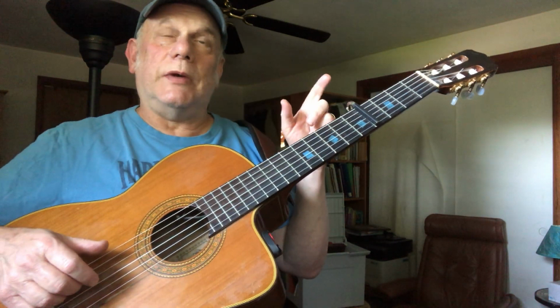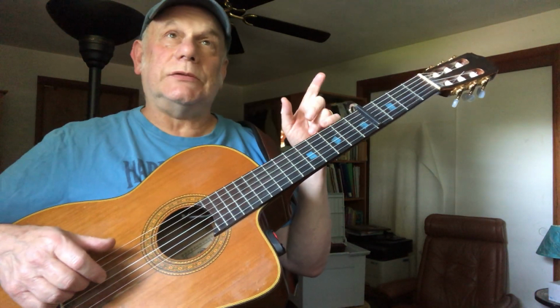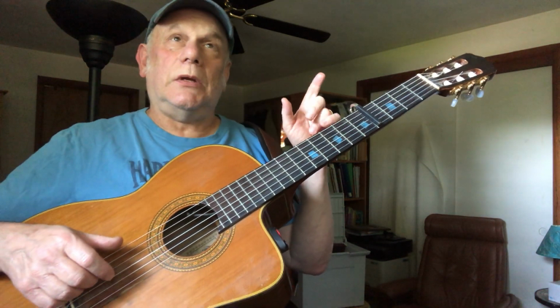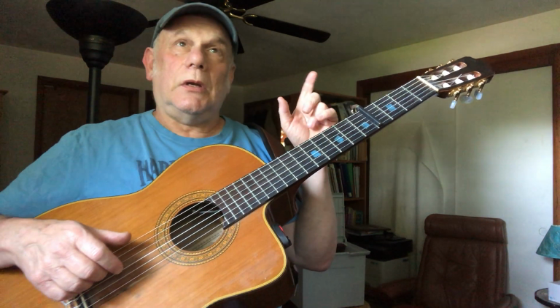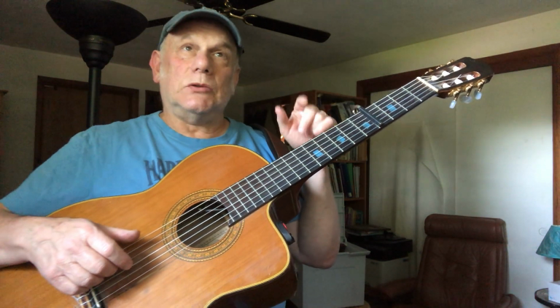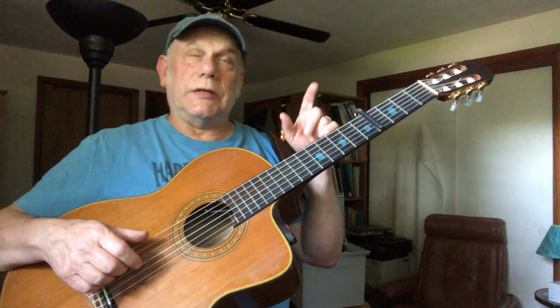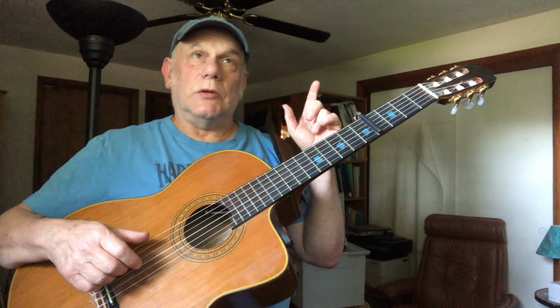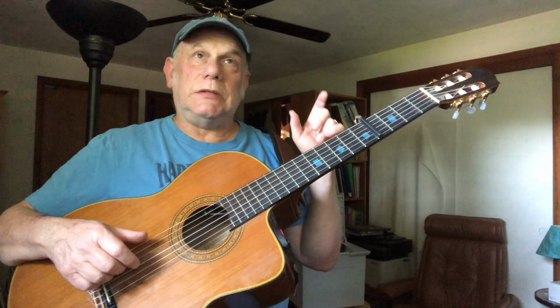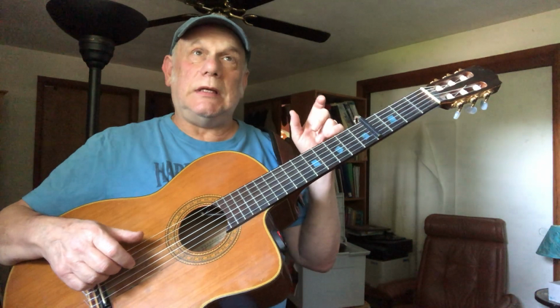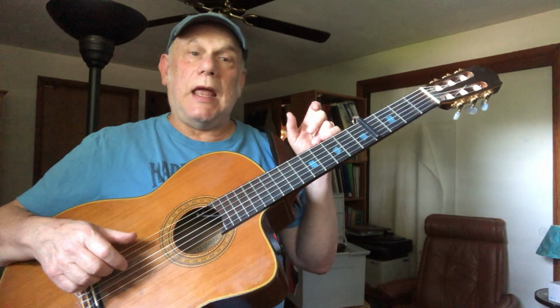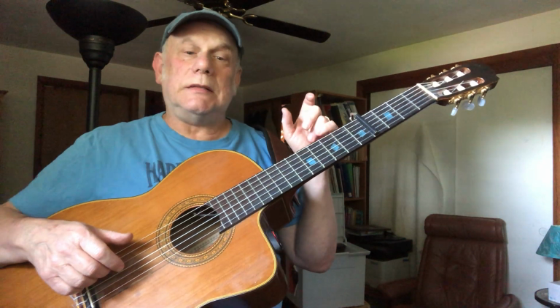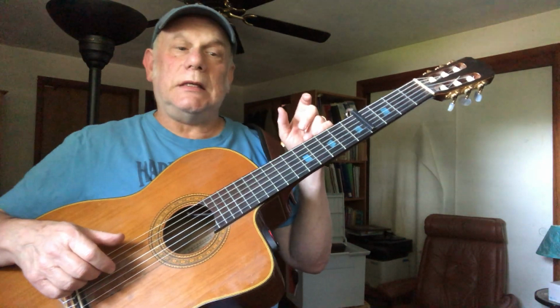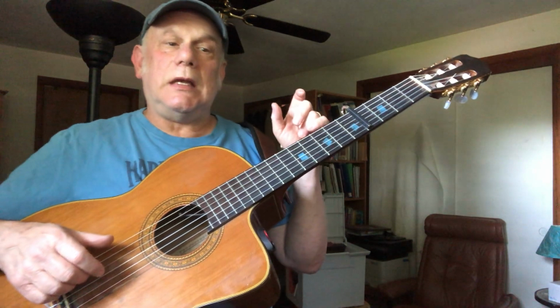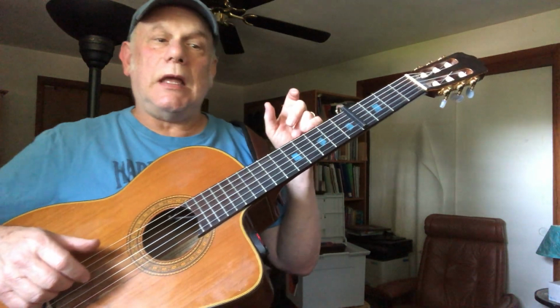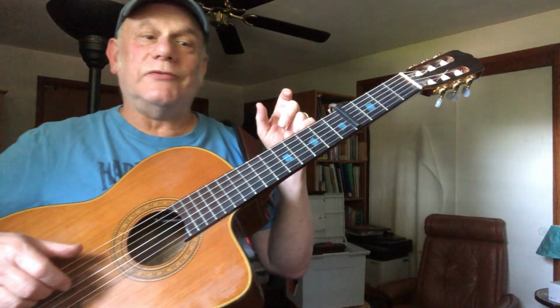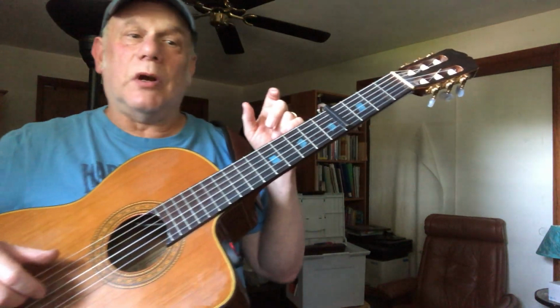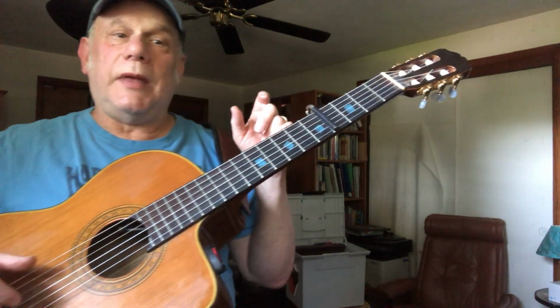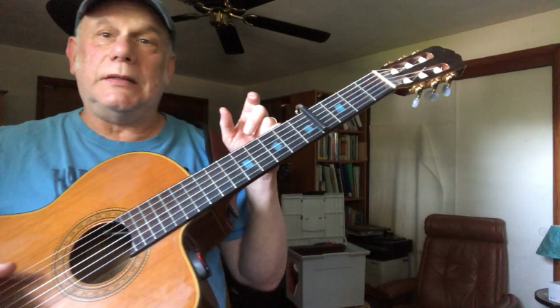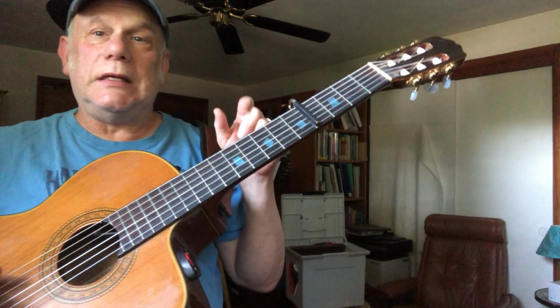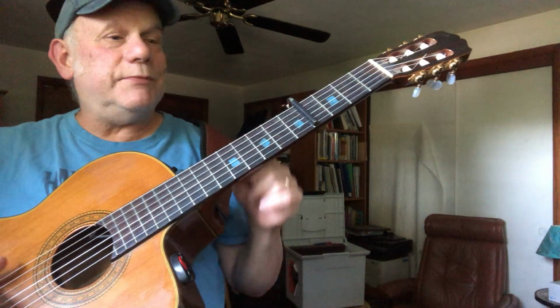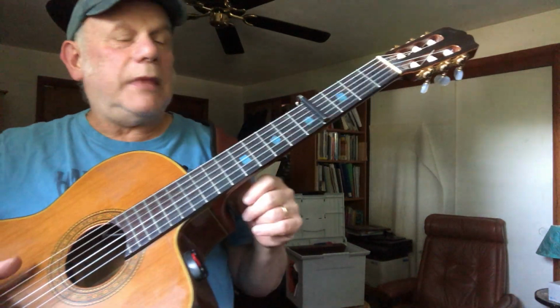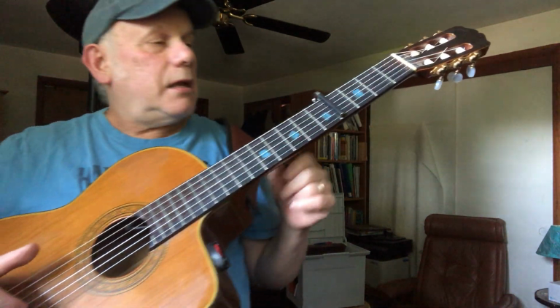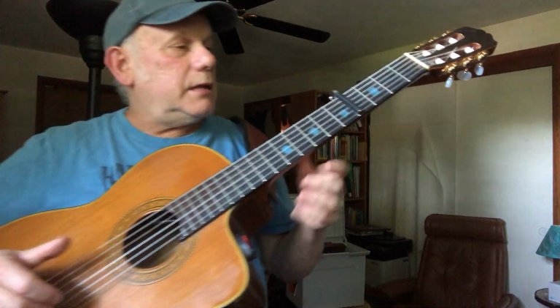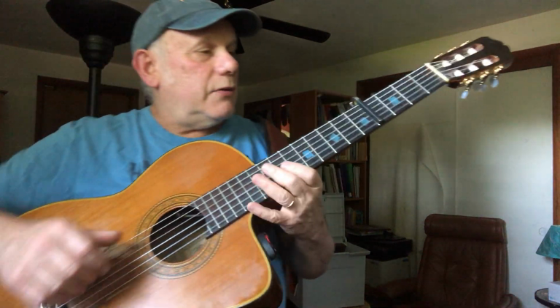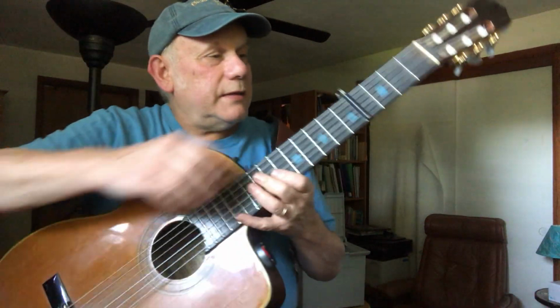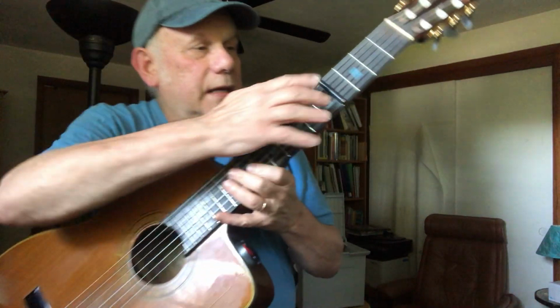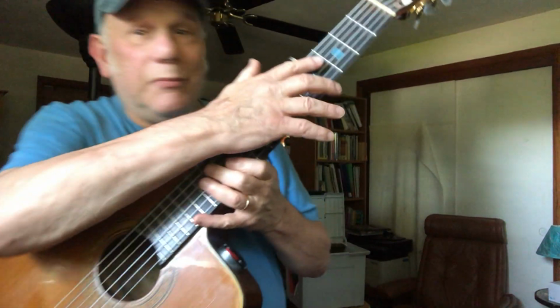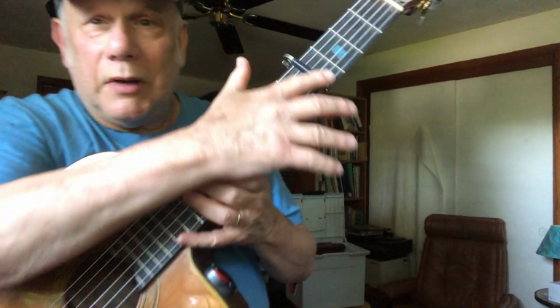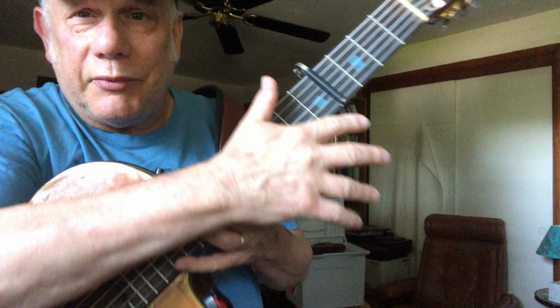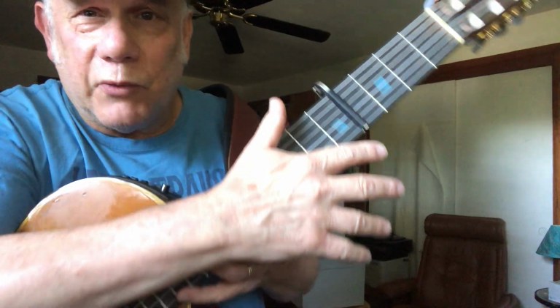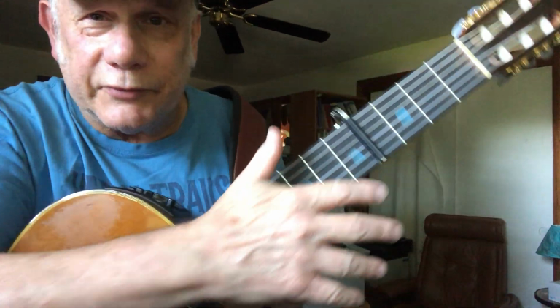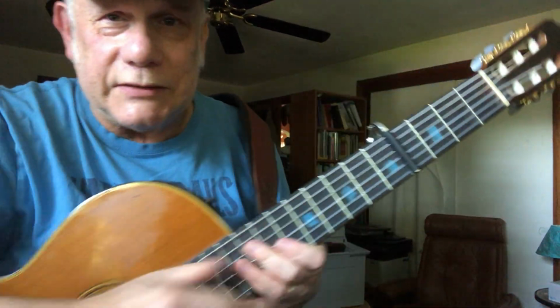So the strings are D, A, D, F sharp, A, D. Then you capo it up four frets.